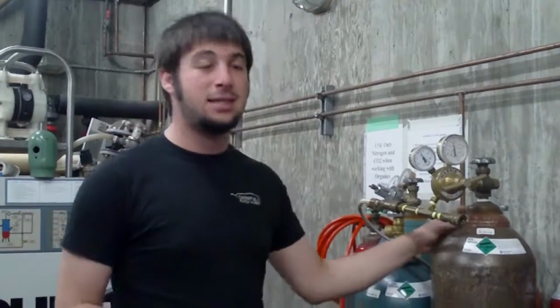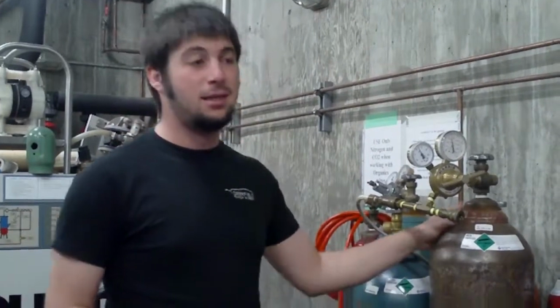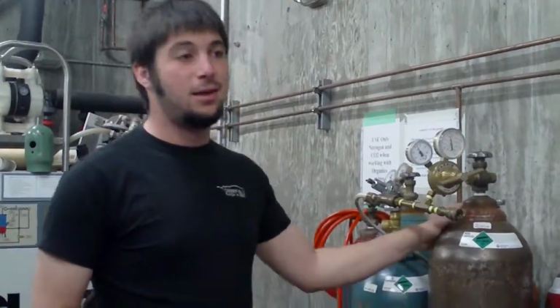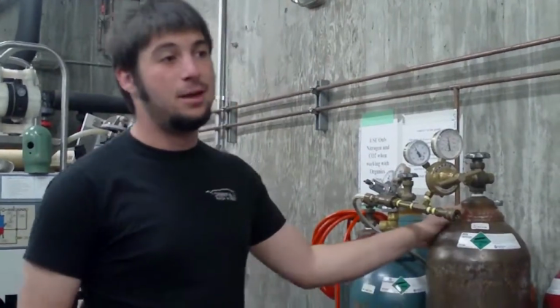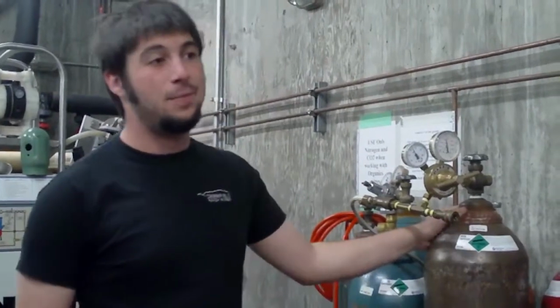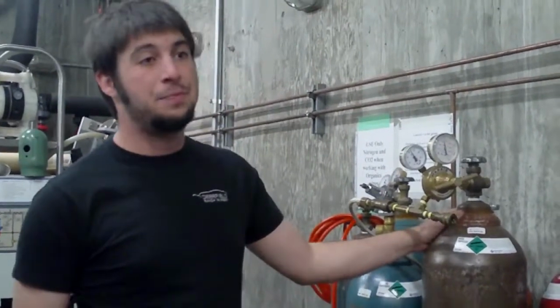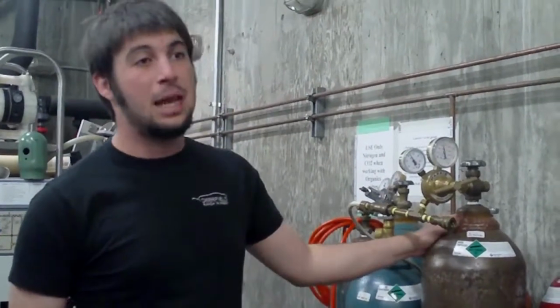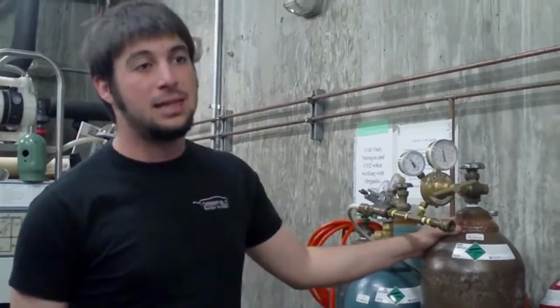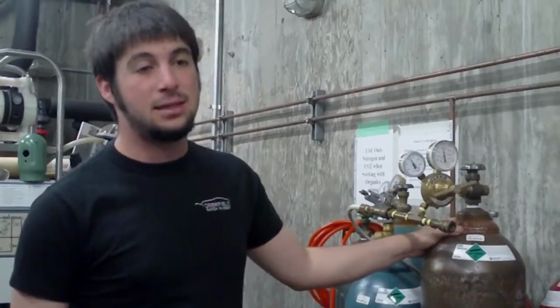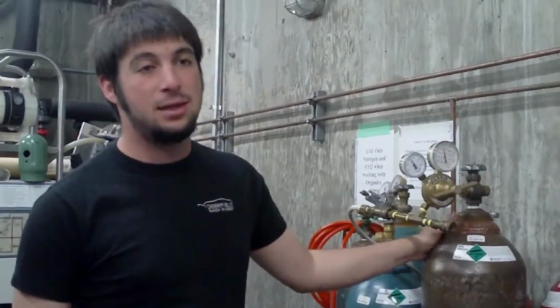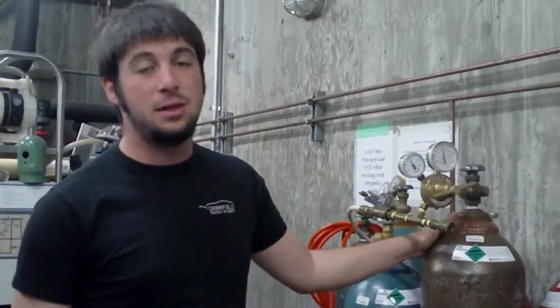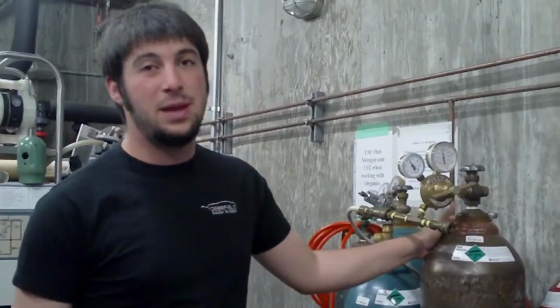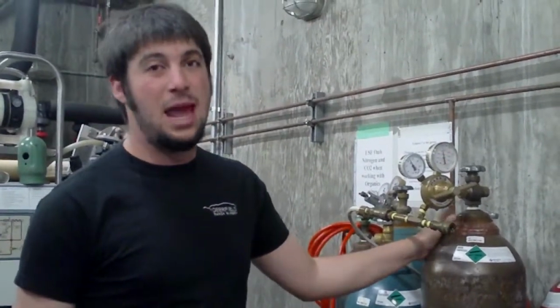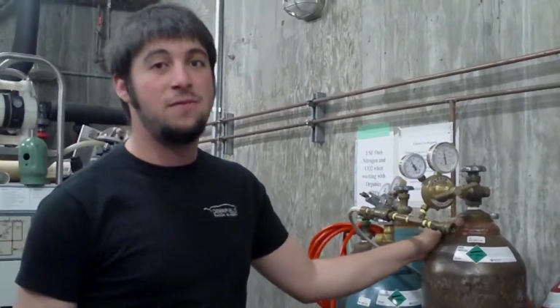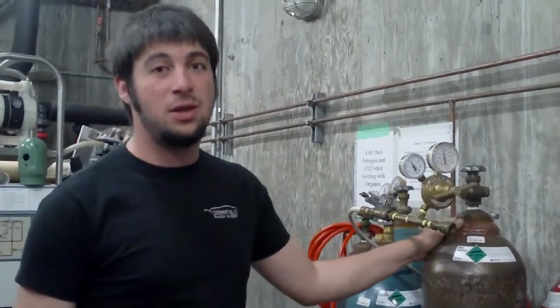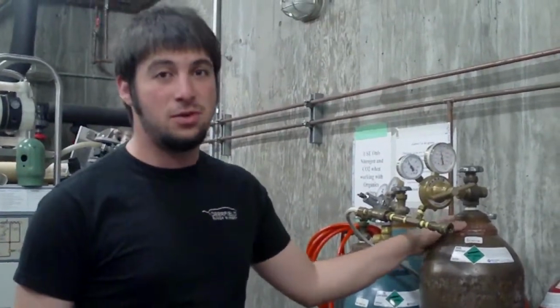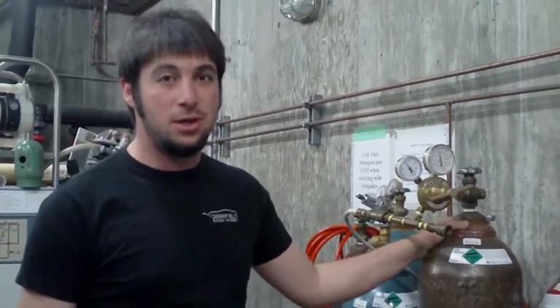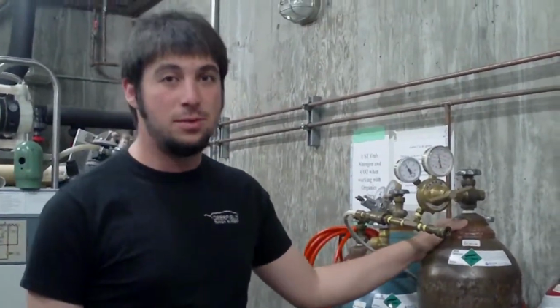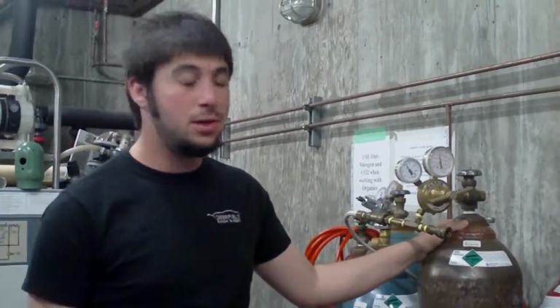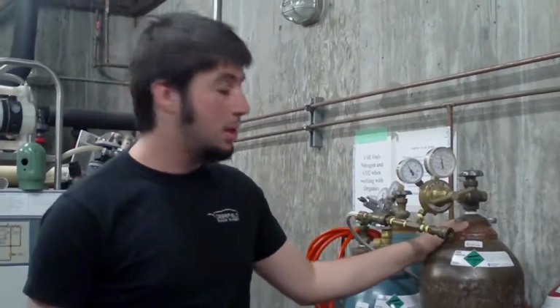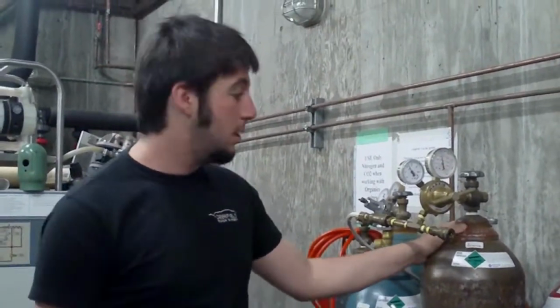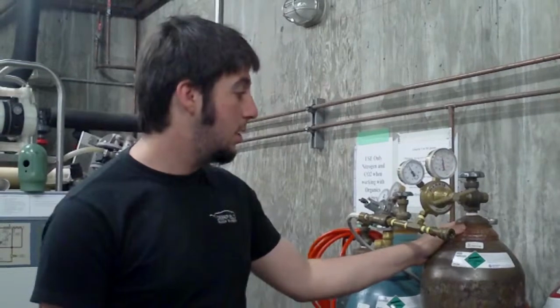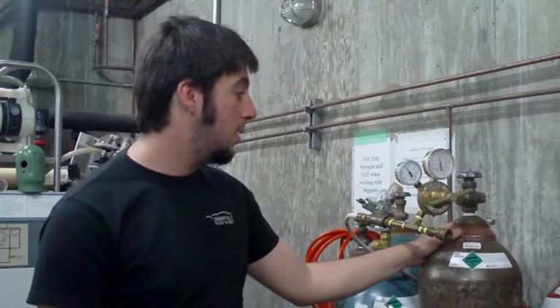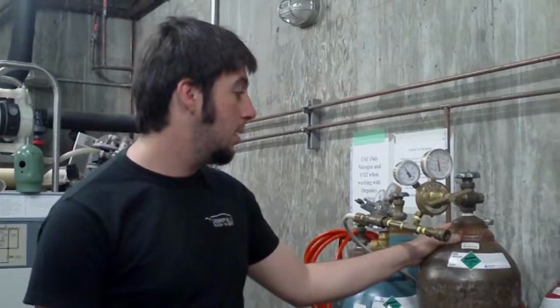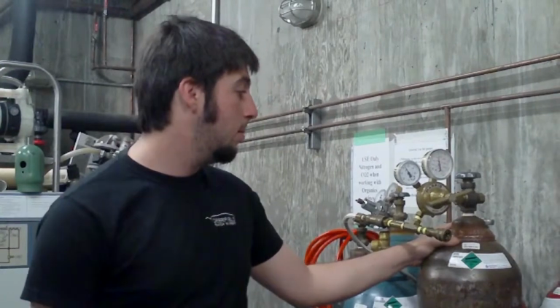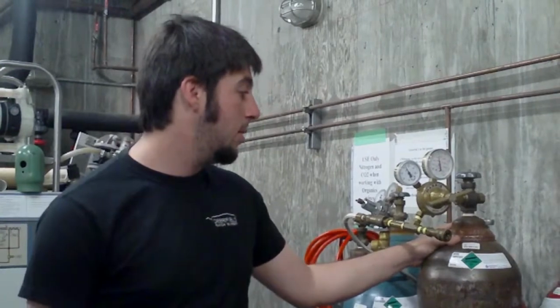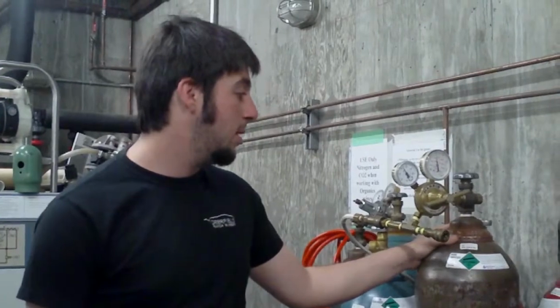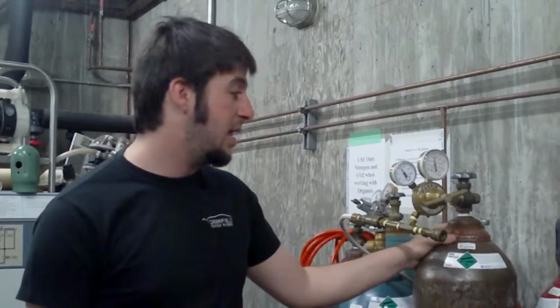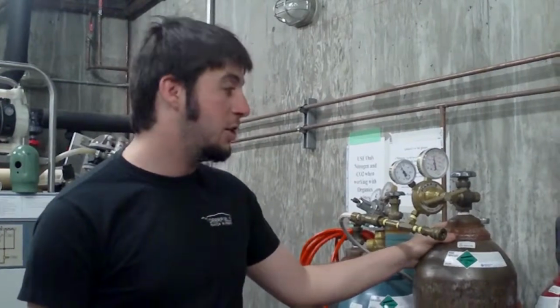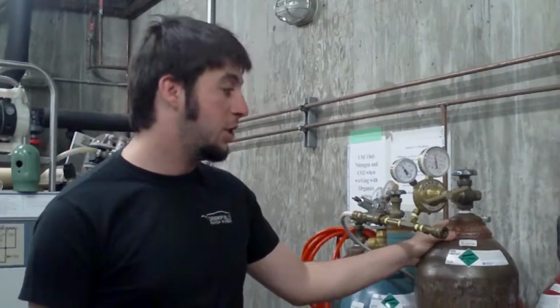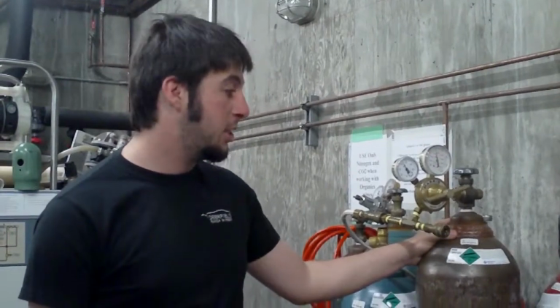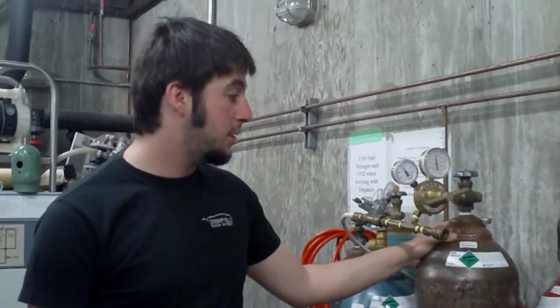Argon is slightly more expensive than nitrogen so we tend to use it less, but it's a little bit heavier than the nitrogen.